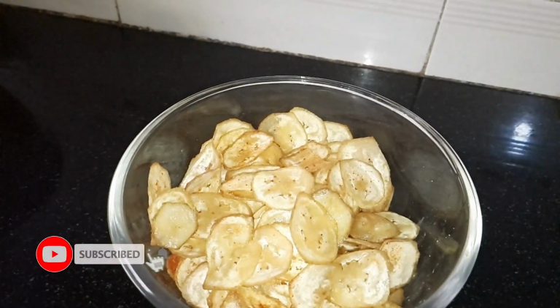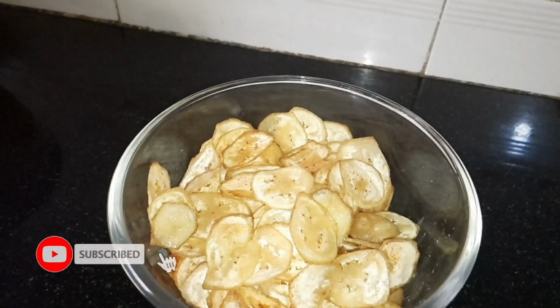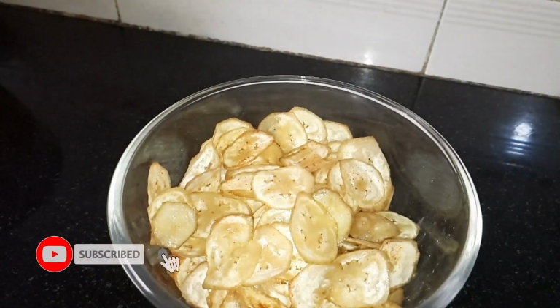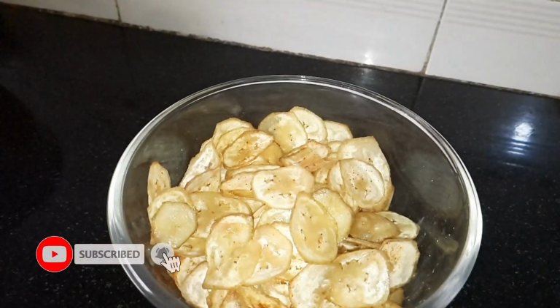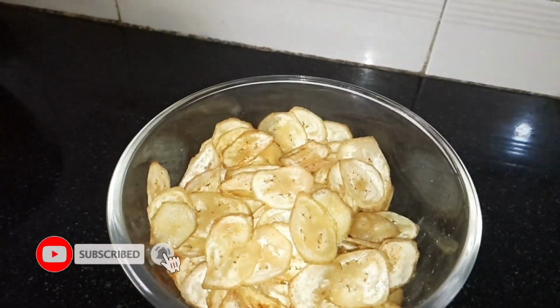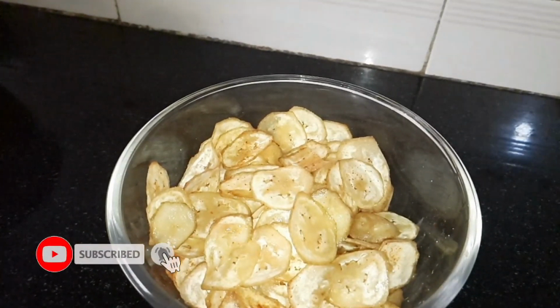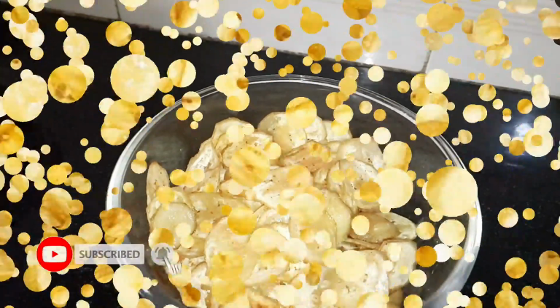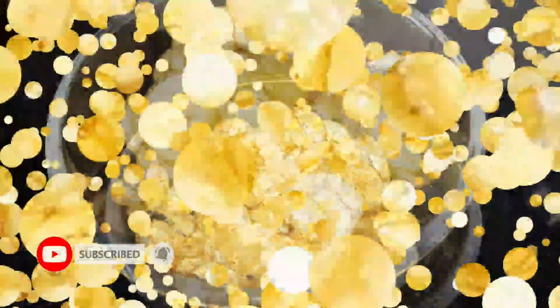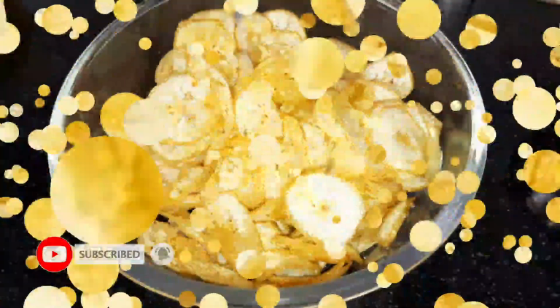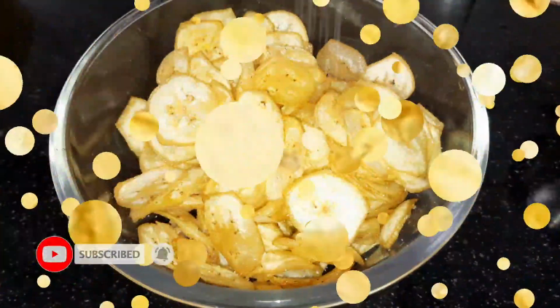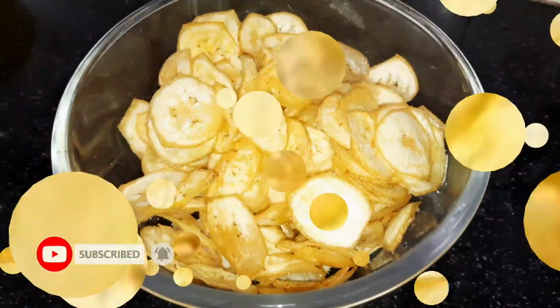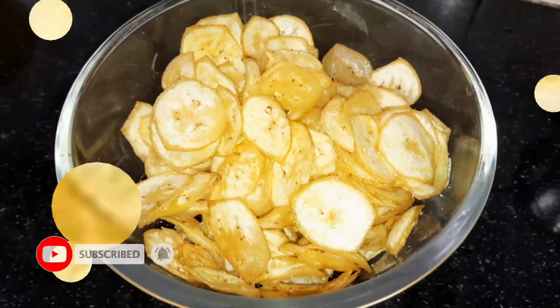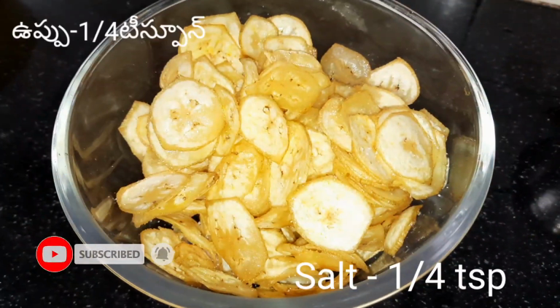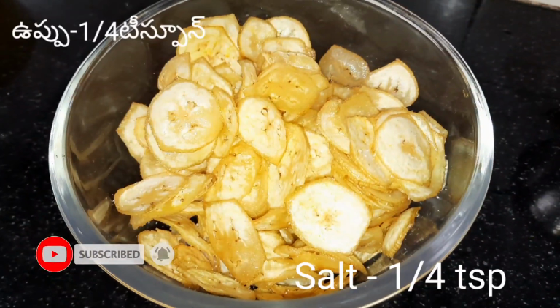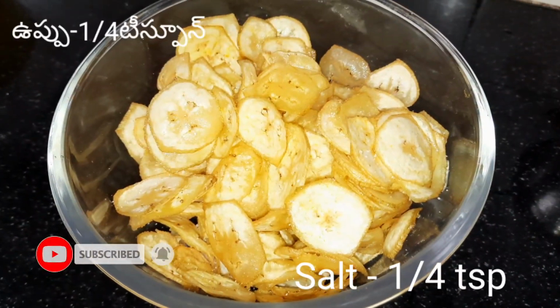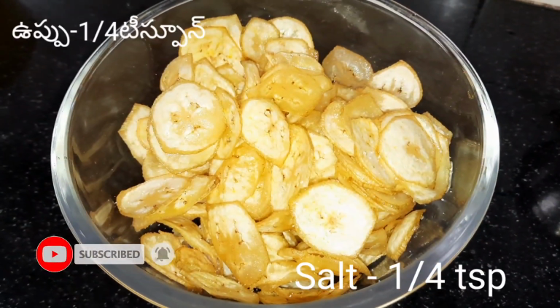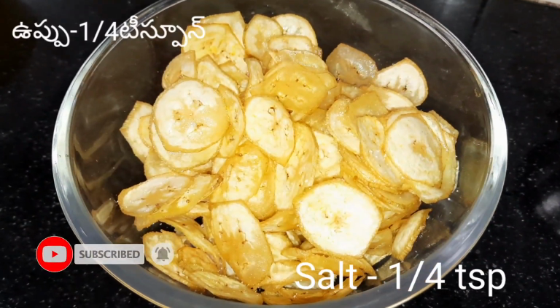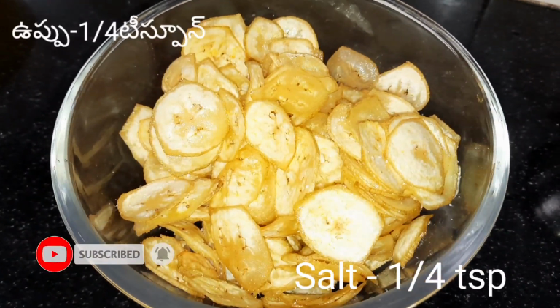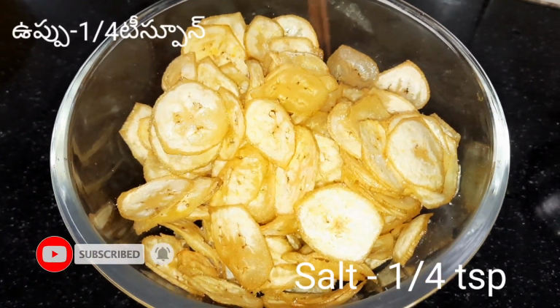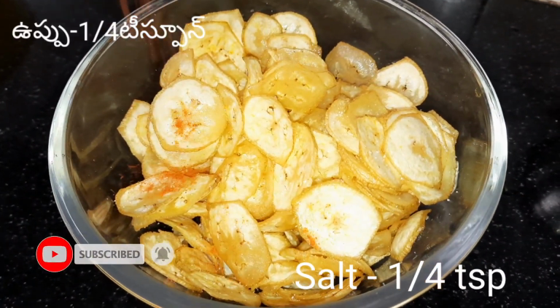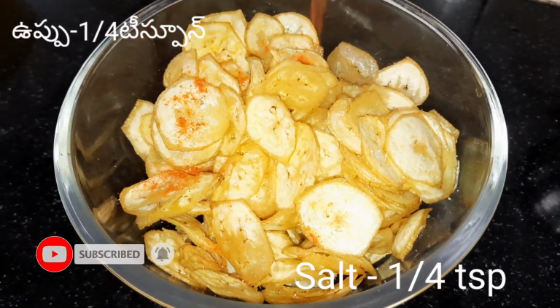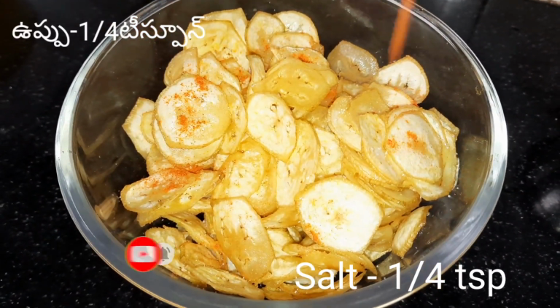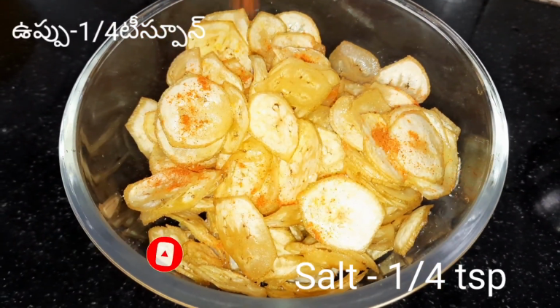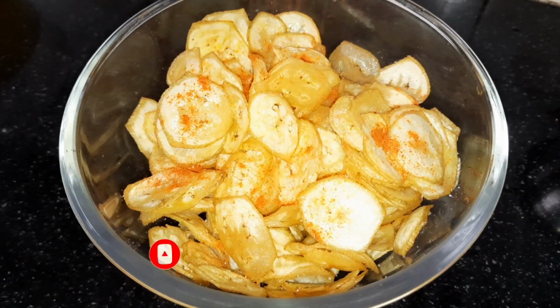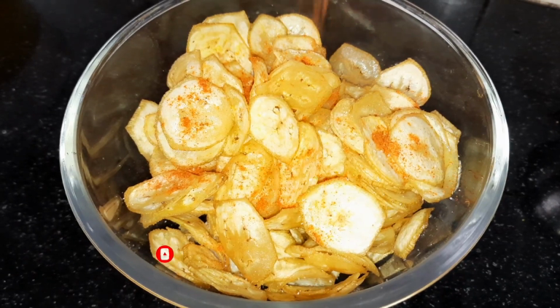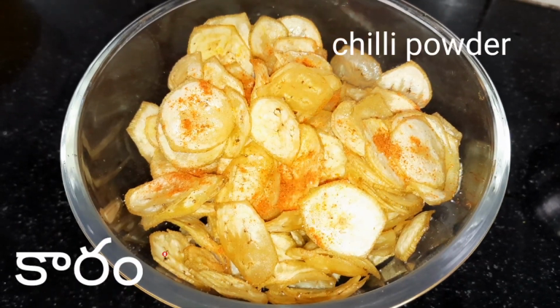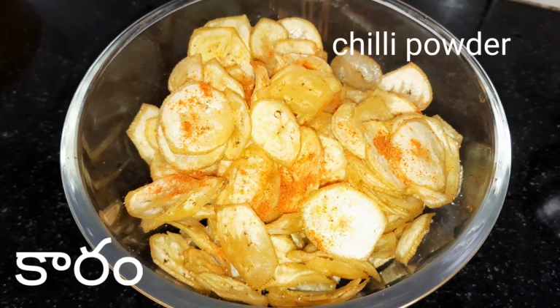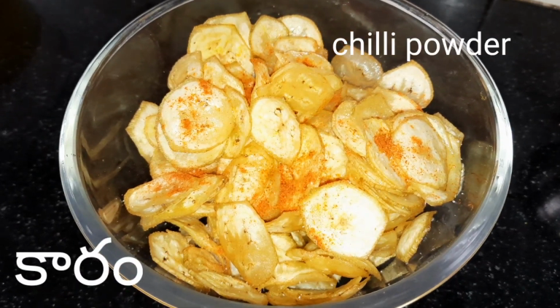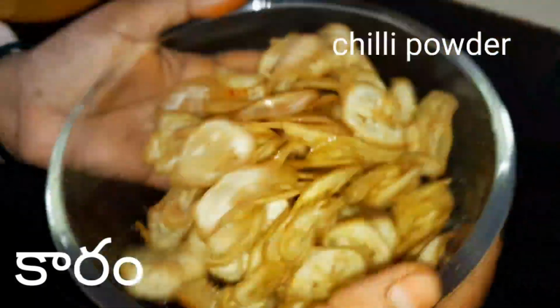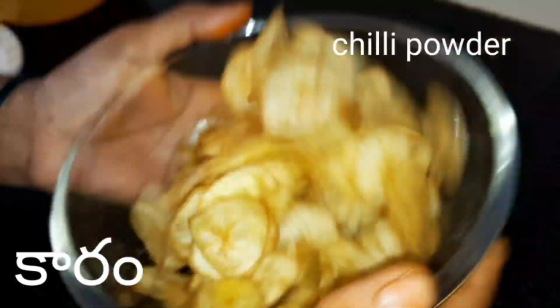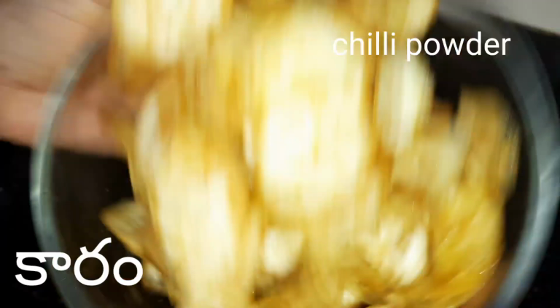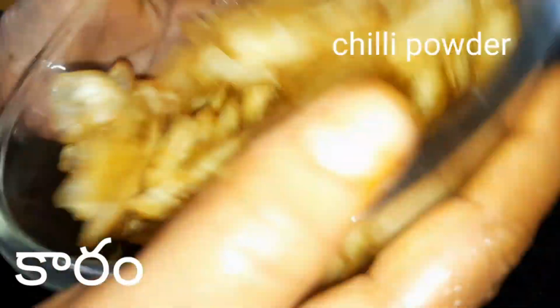Next, mix the chips and mix it with a little bit.